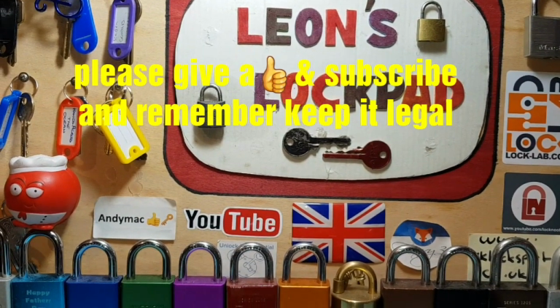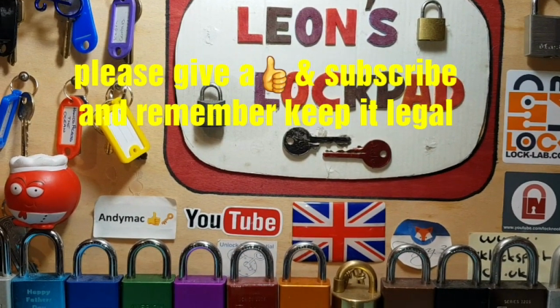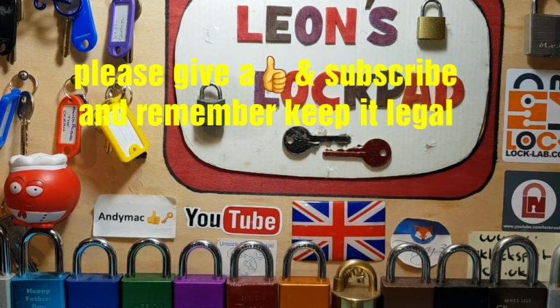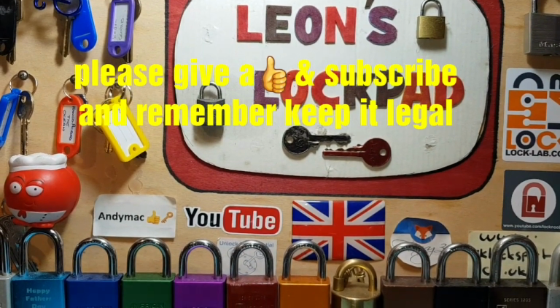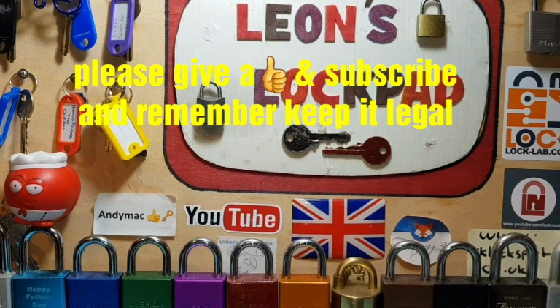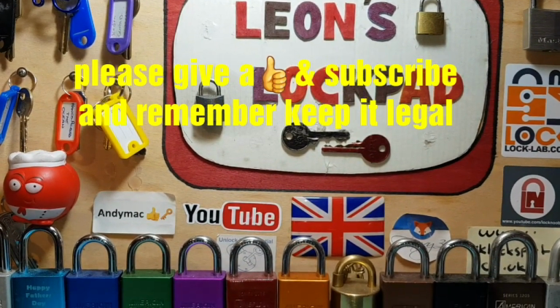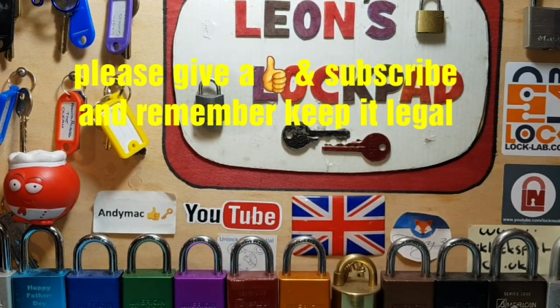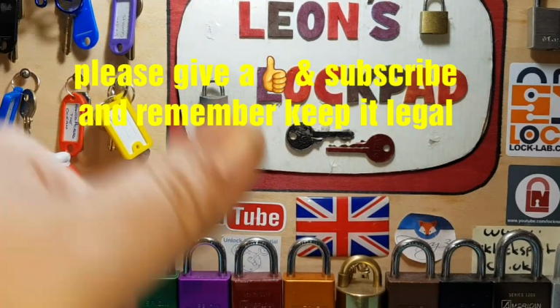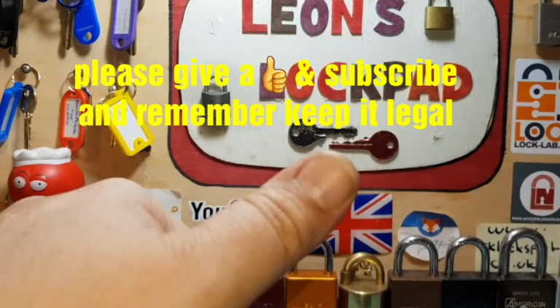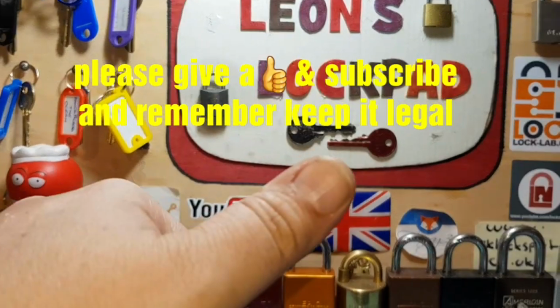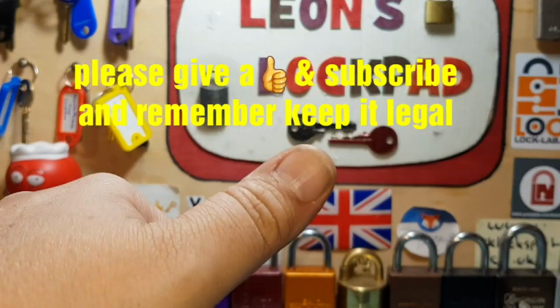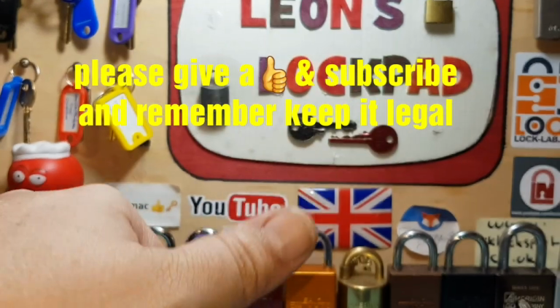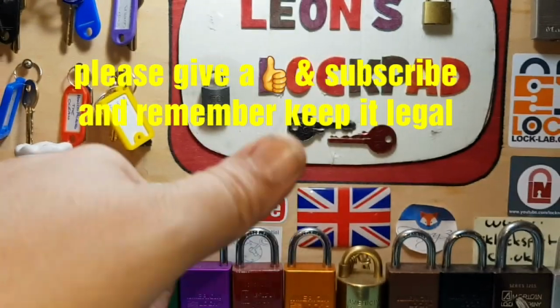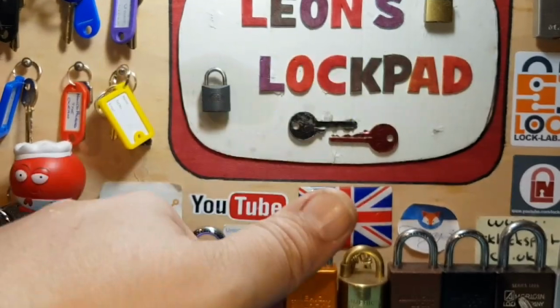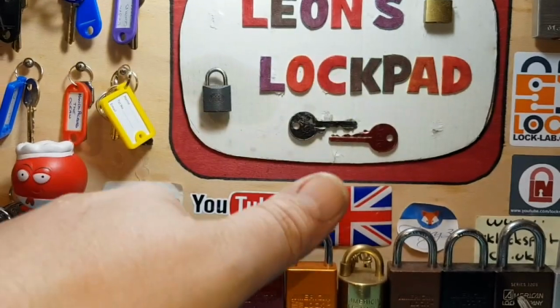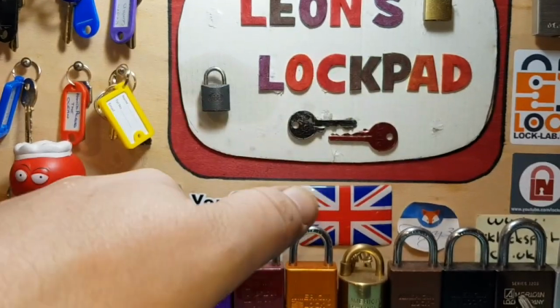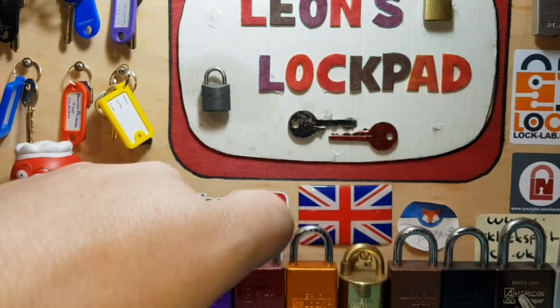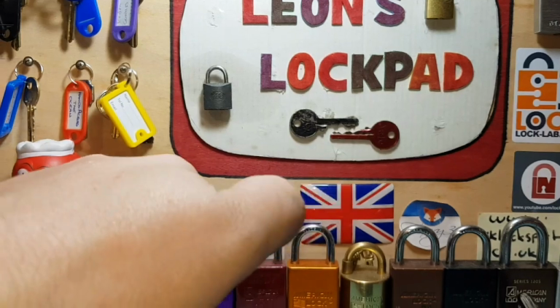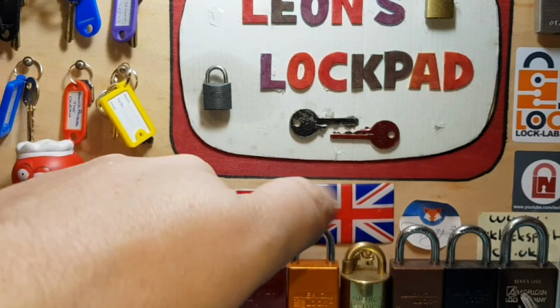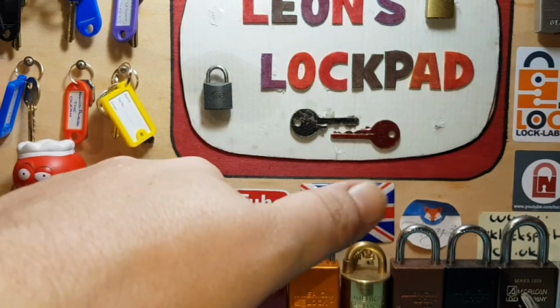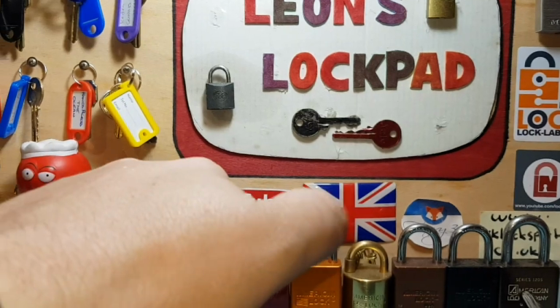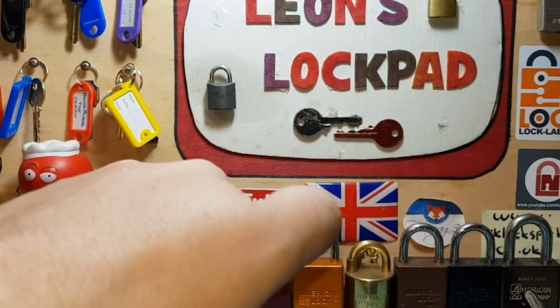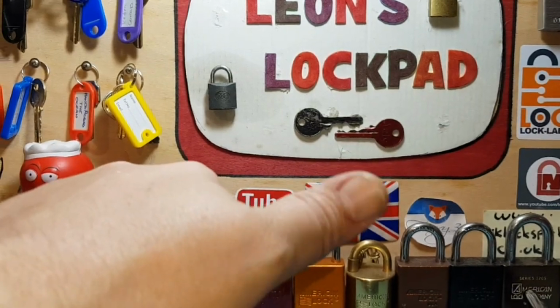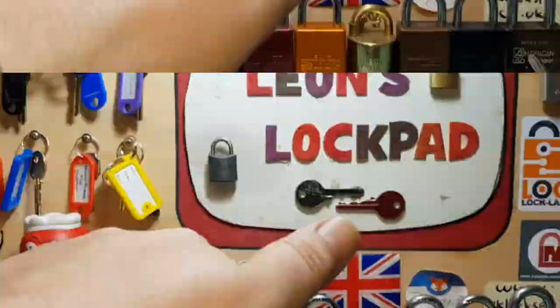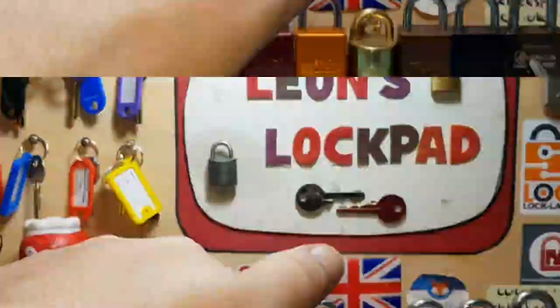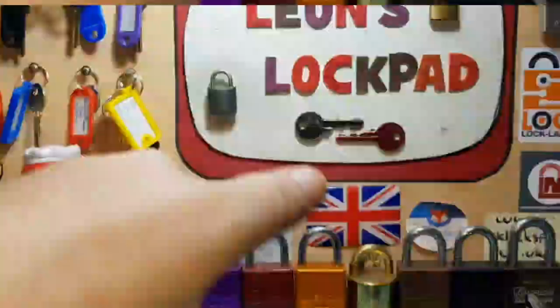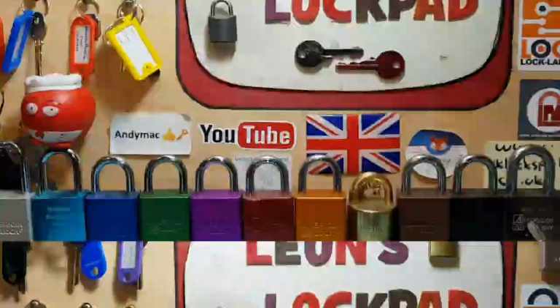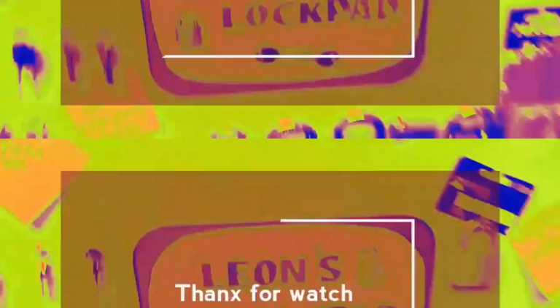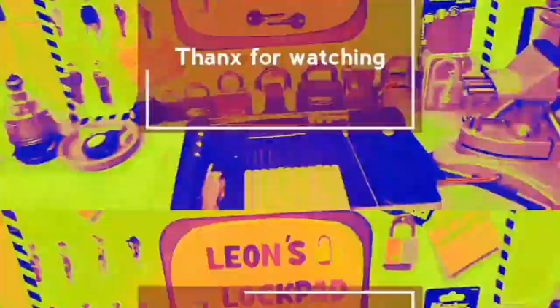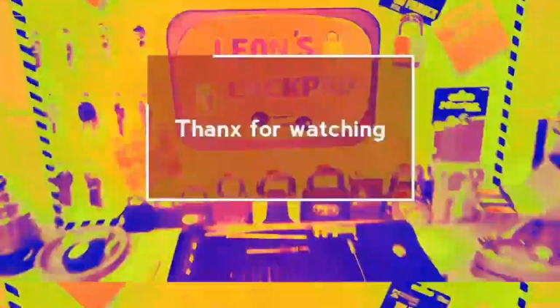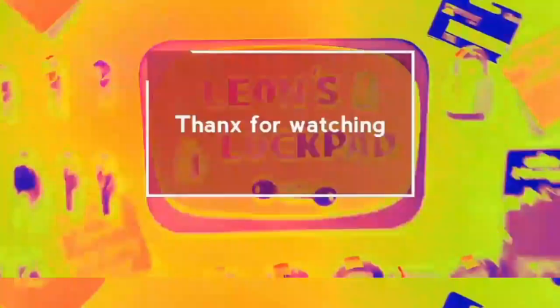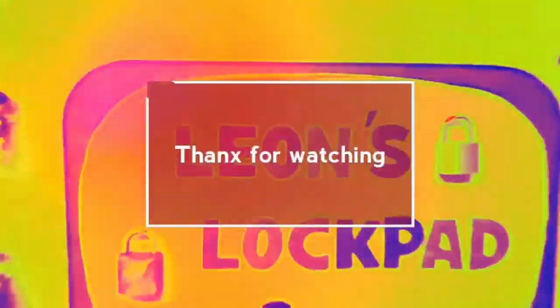Thank you very much for watching. Please subscribe, and don't forget to like. Bye!